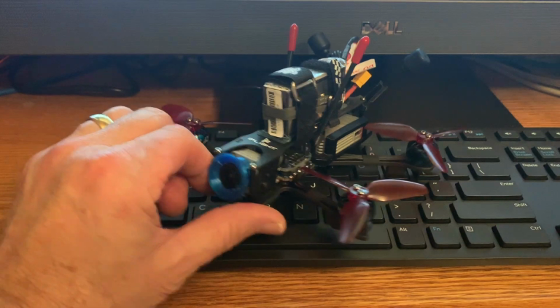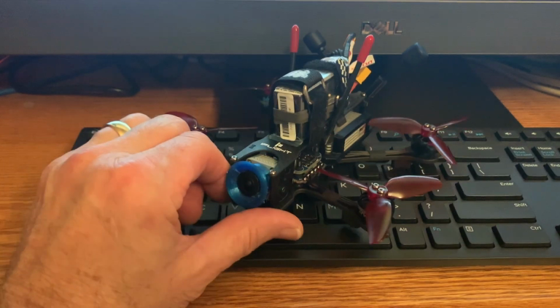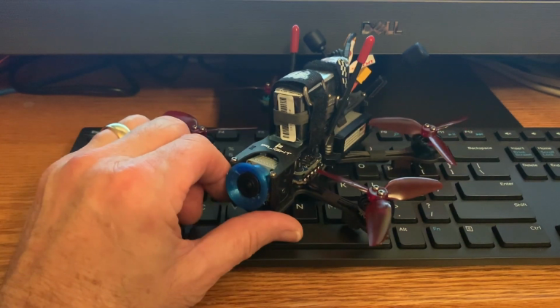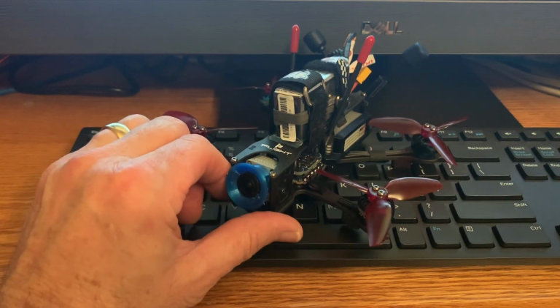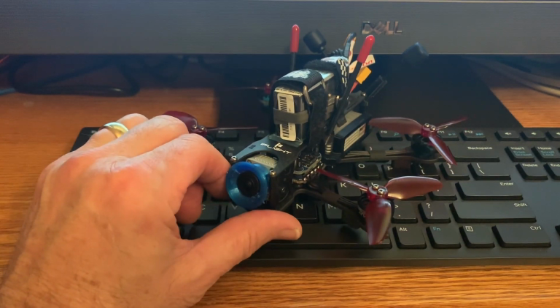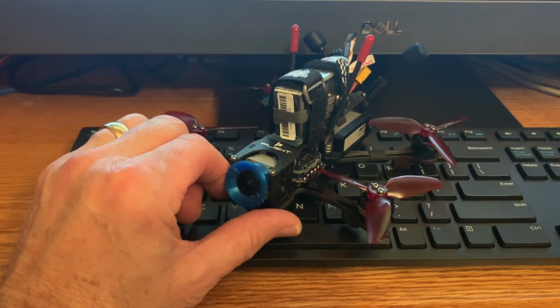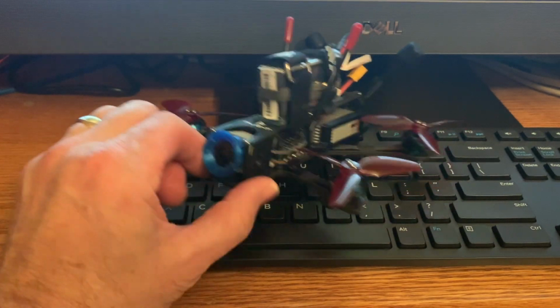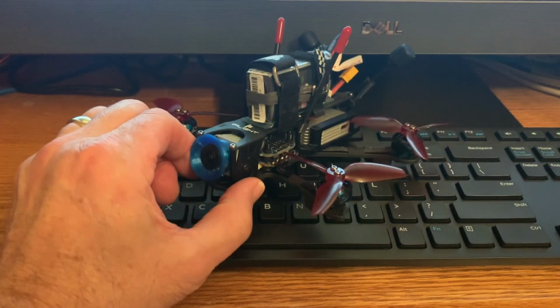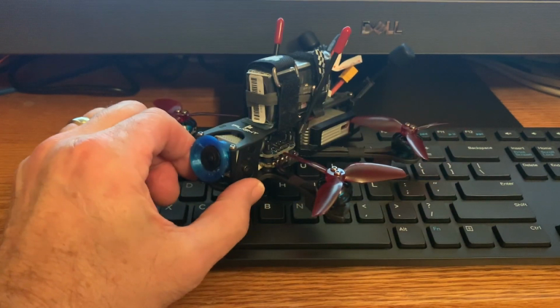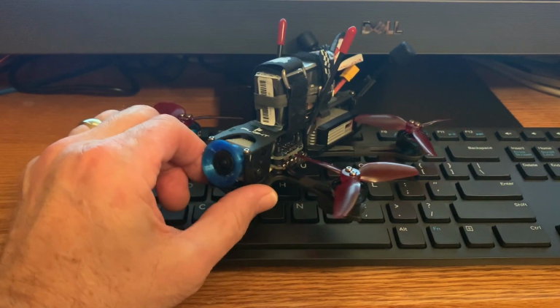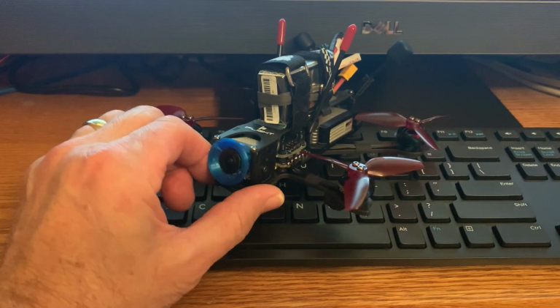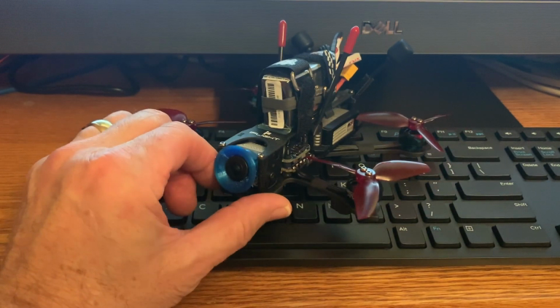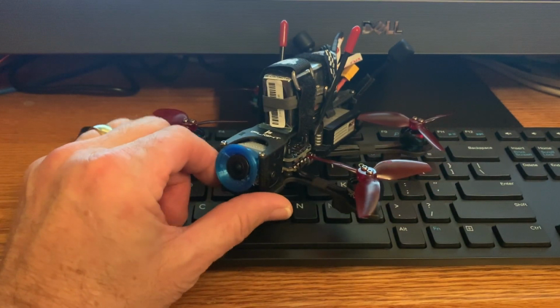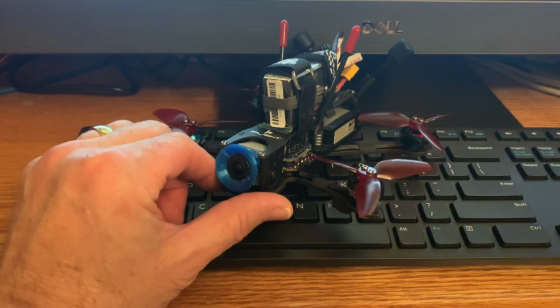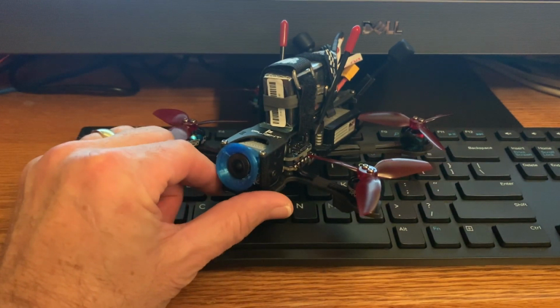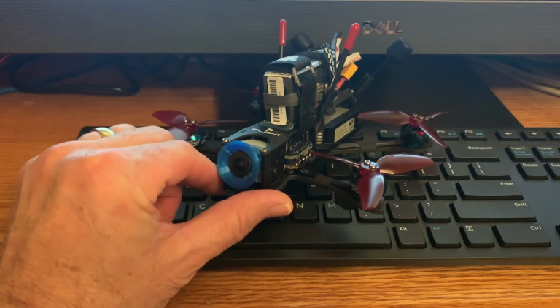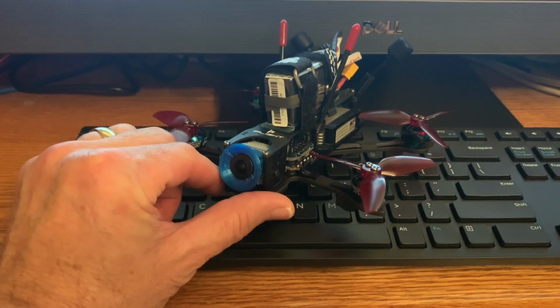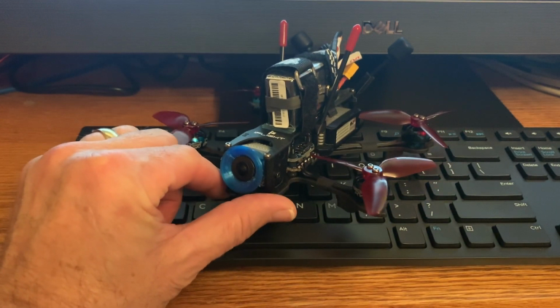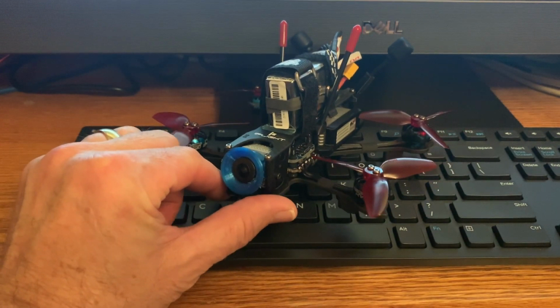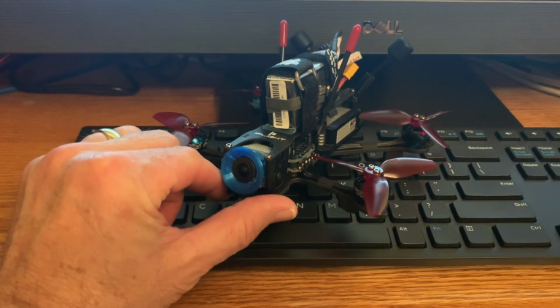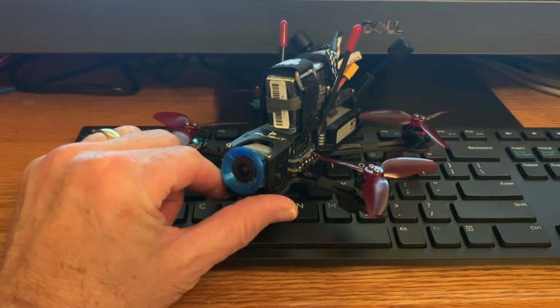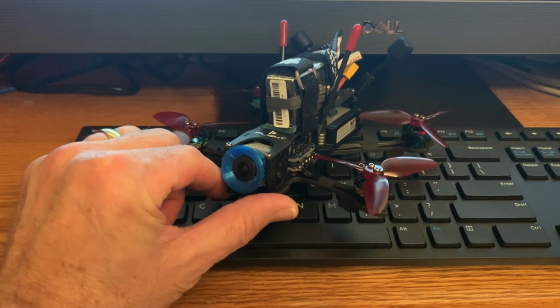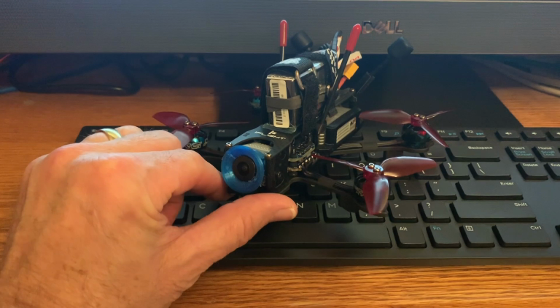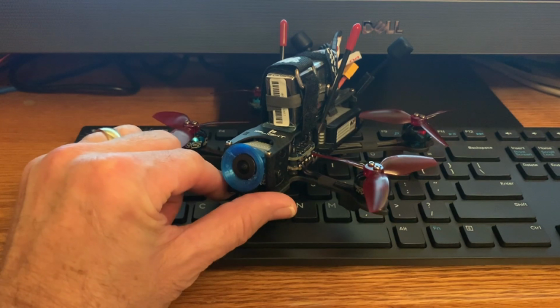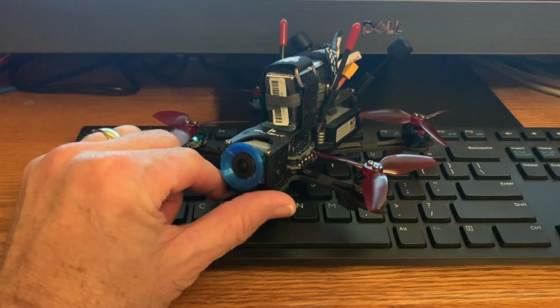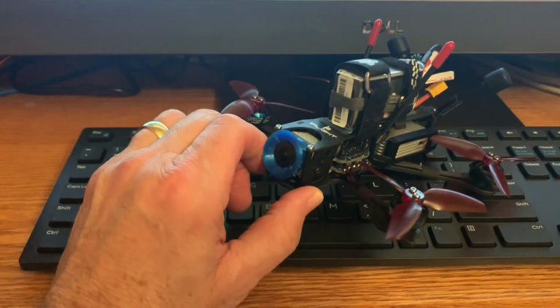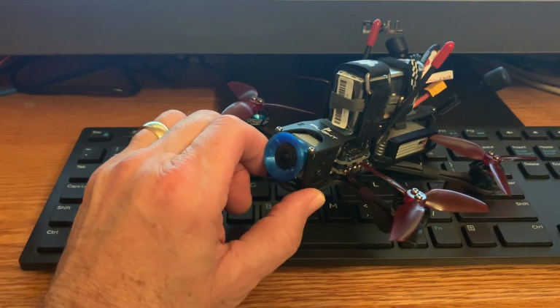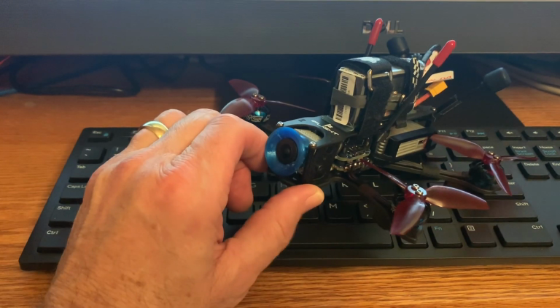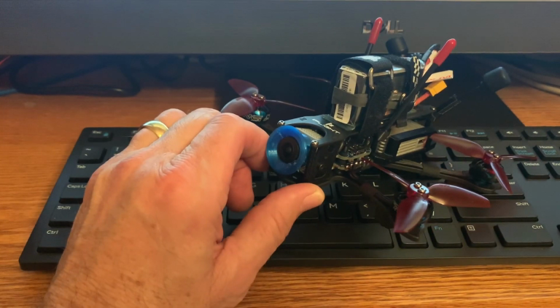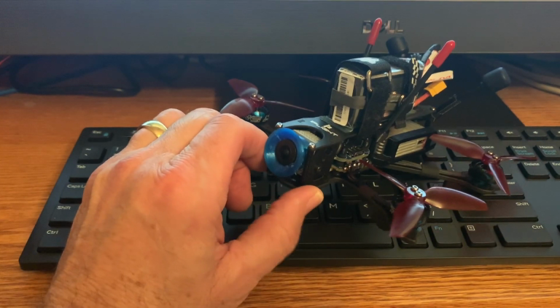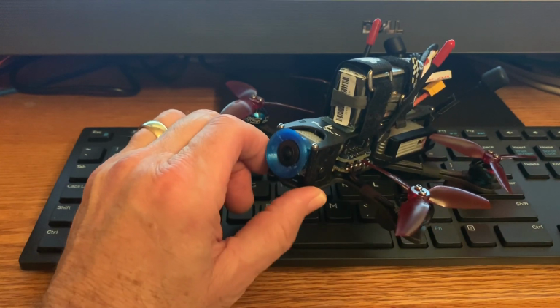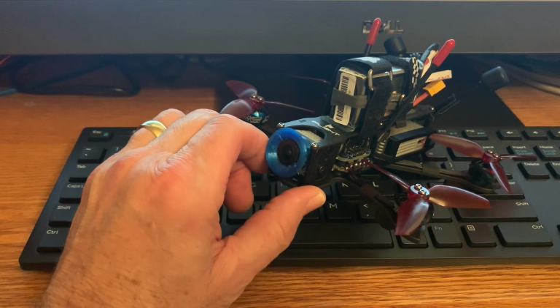Overall, I really like this quad and I highly recommend it. Thanks for watching my channel.